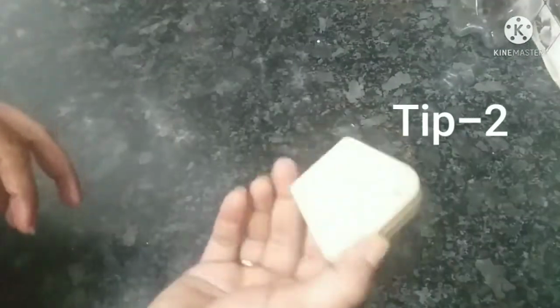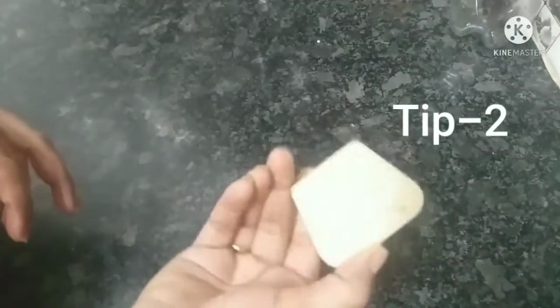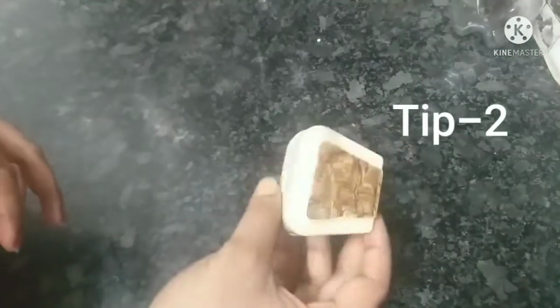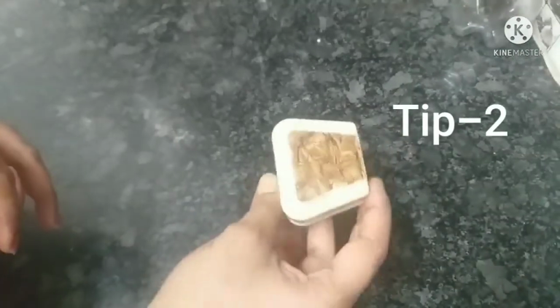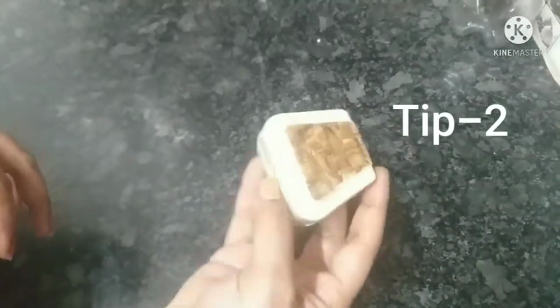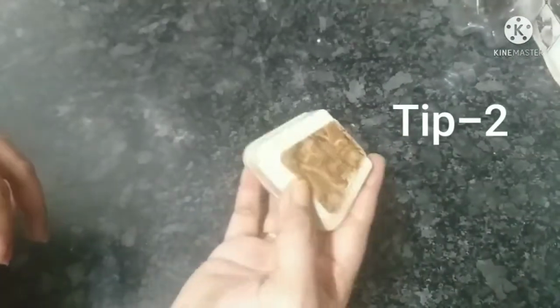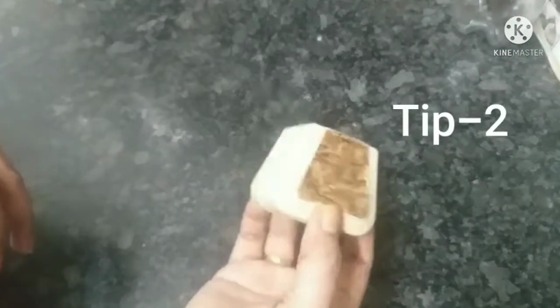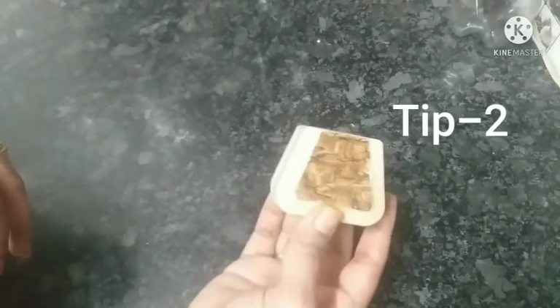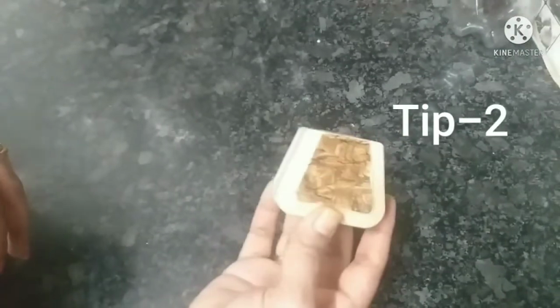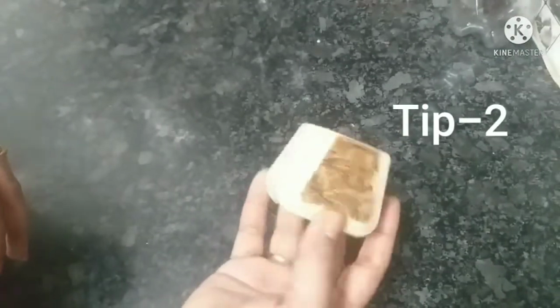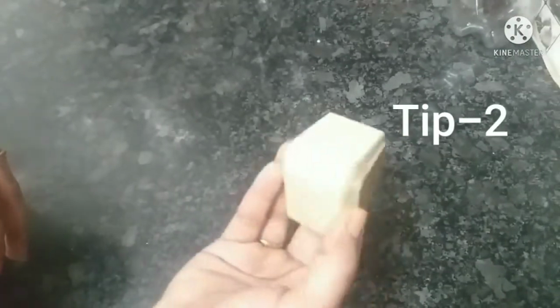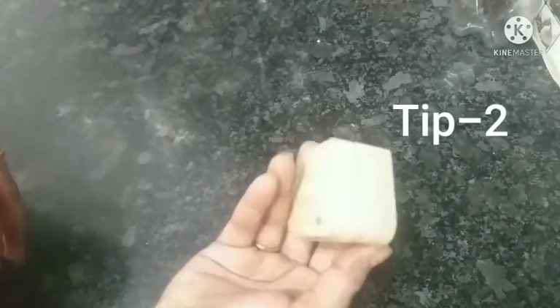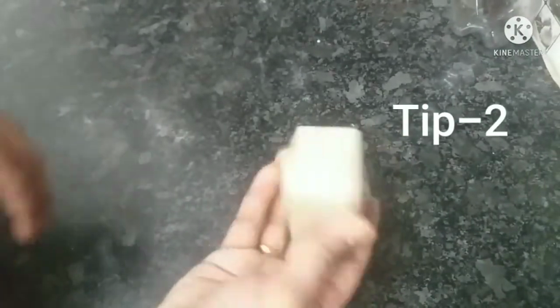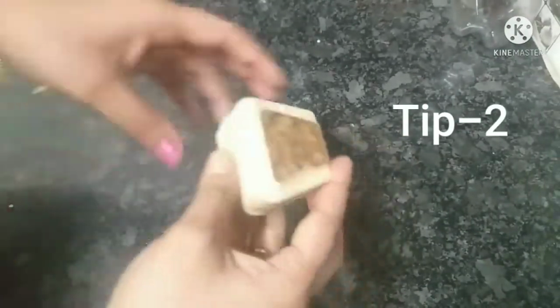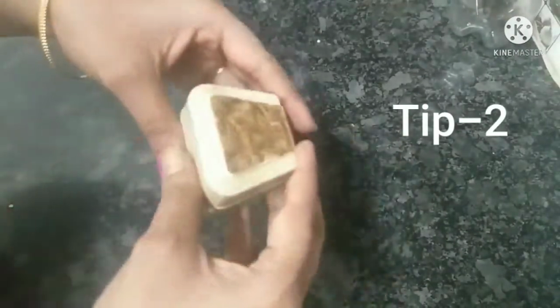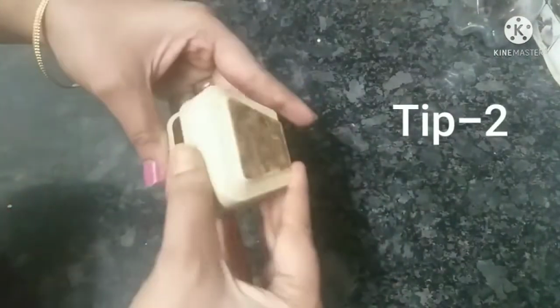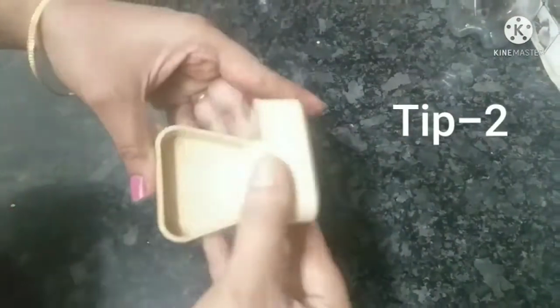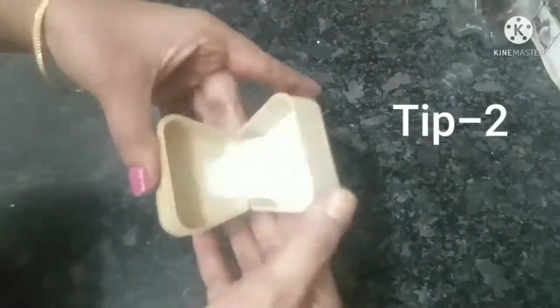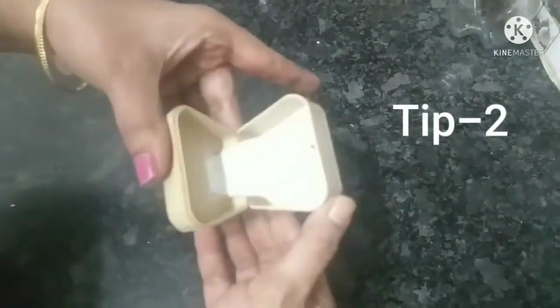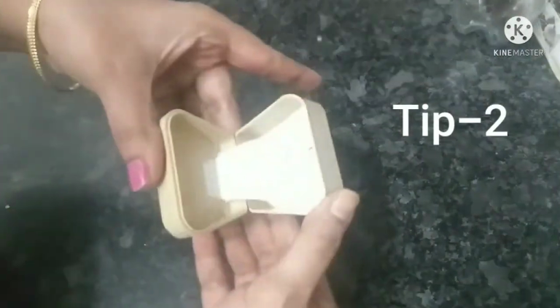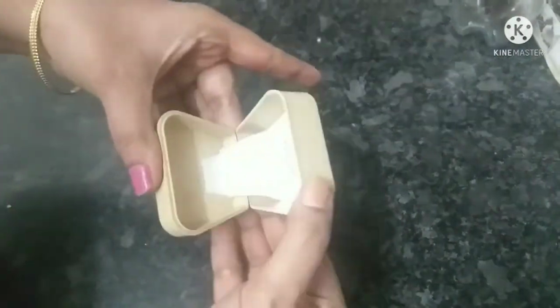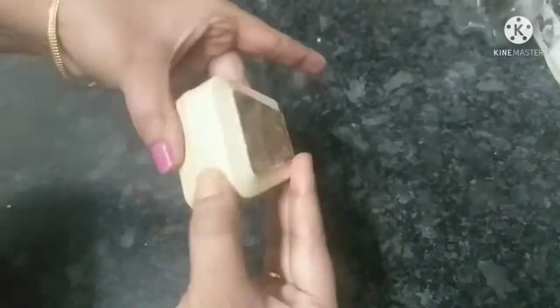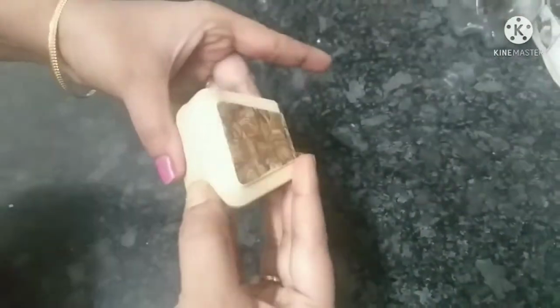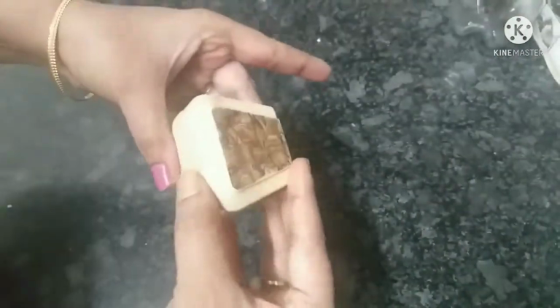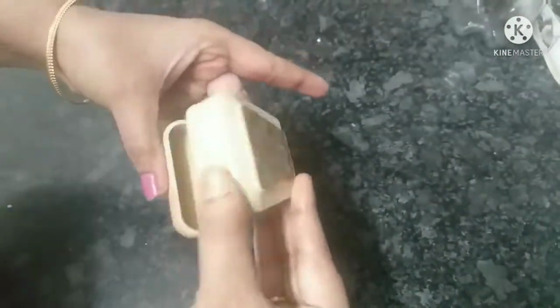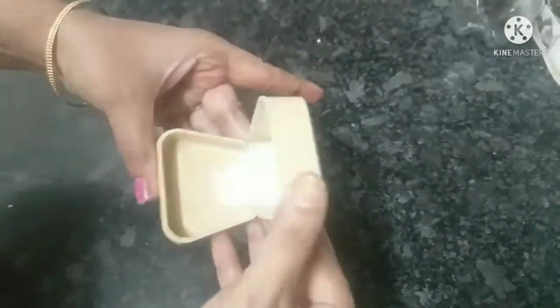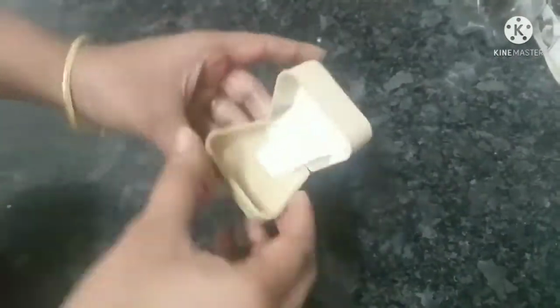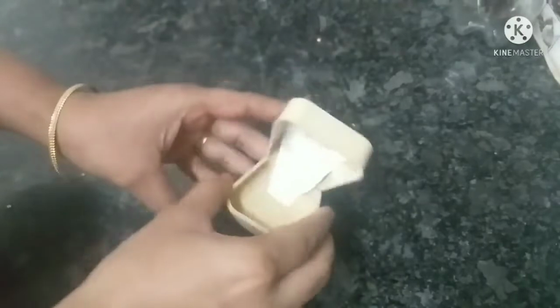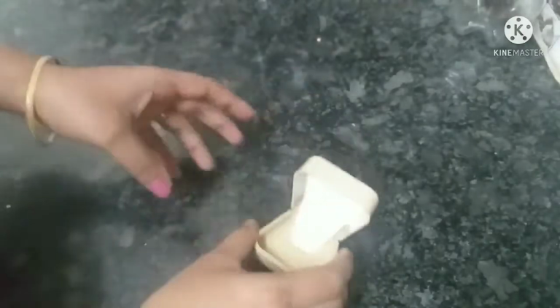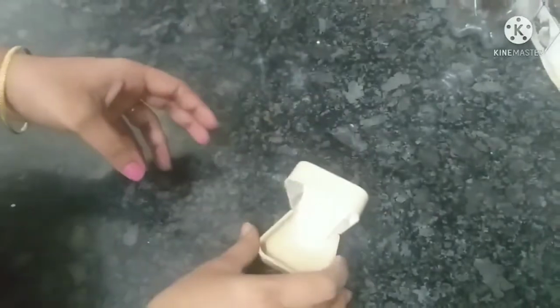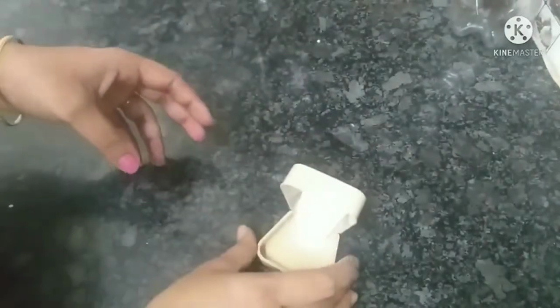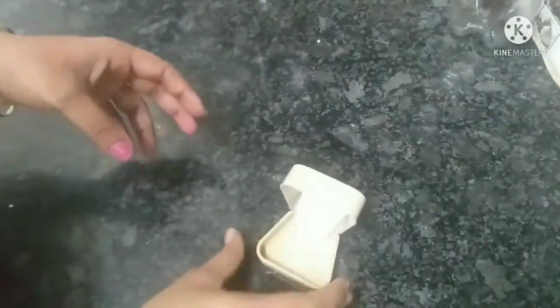Second tip. I have to use jewelry boxes. I have to use them as well.